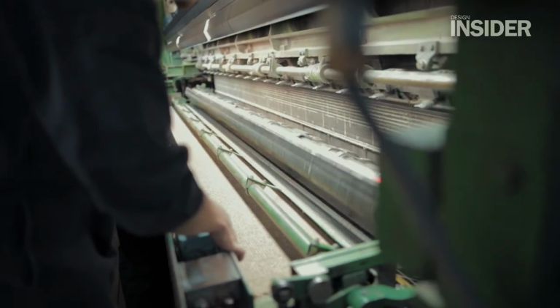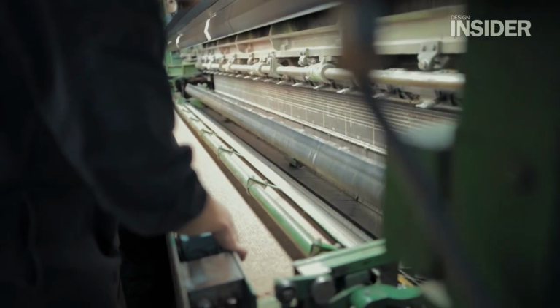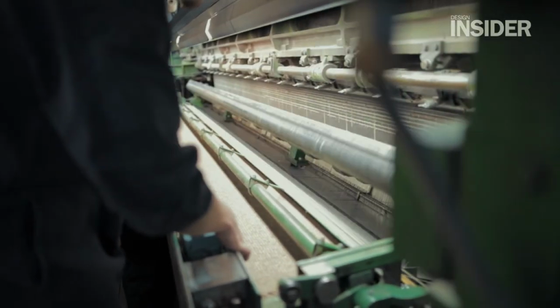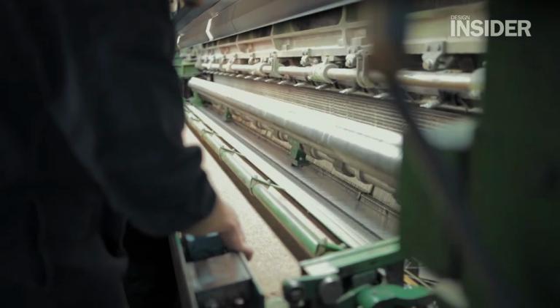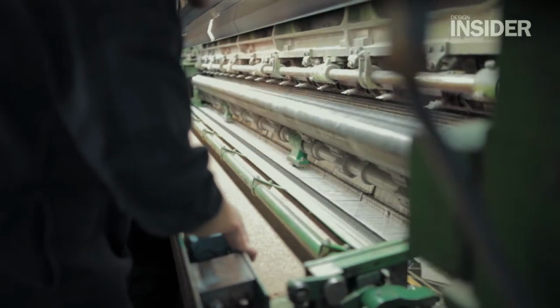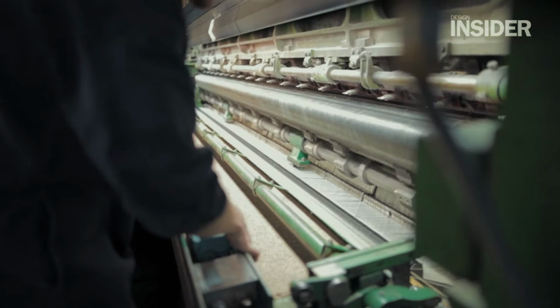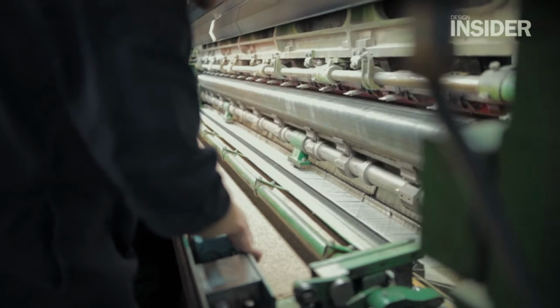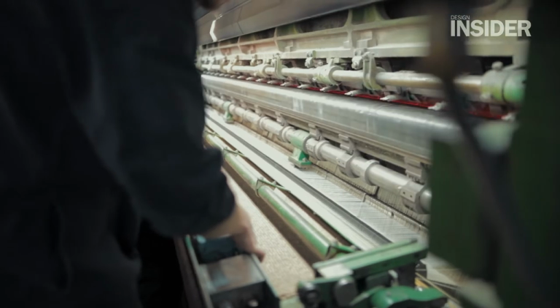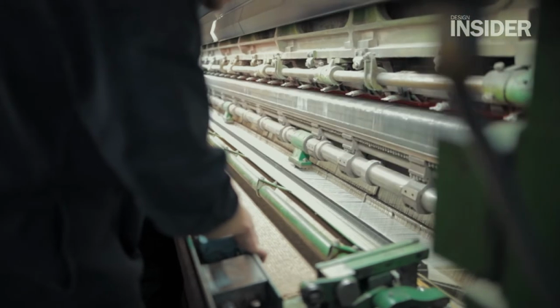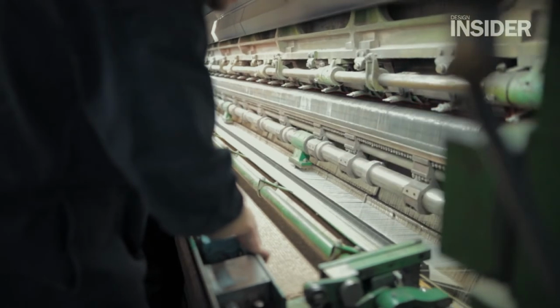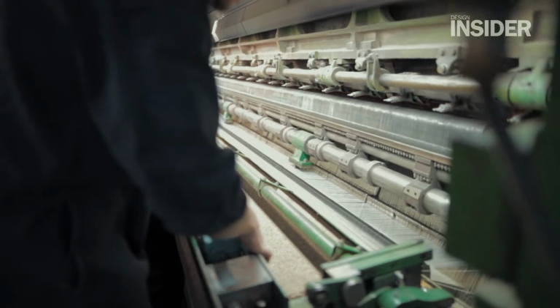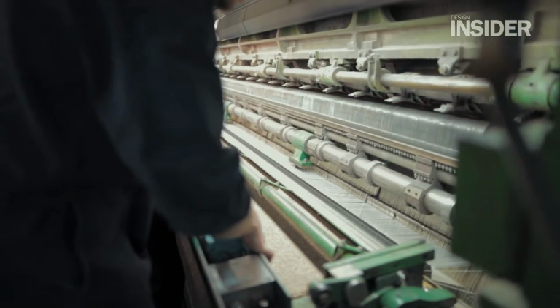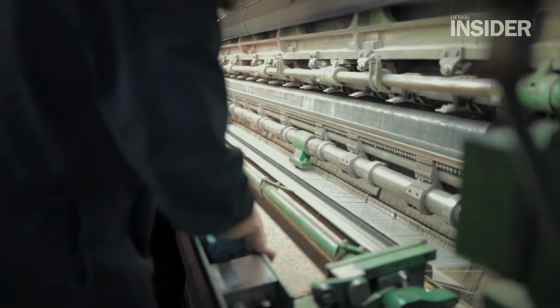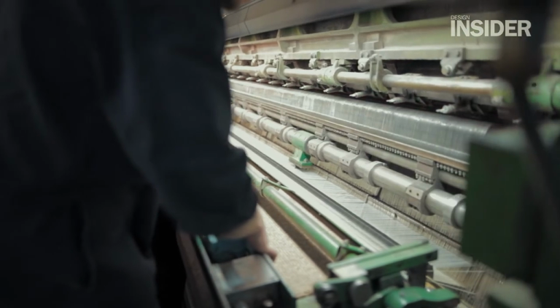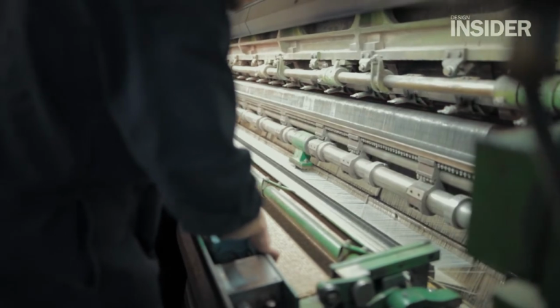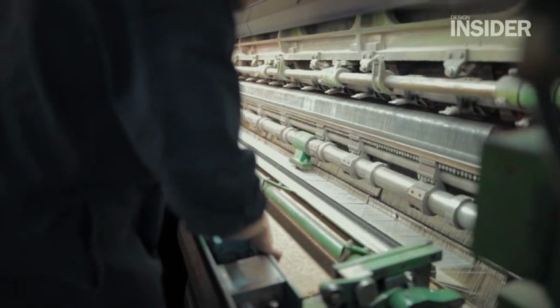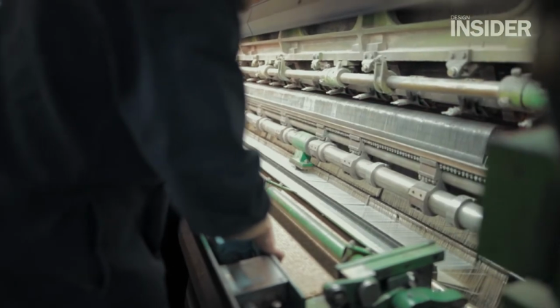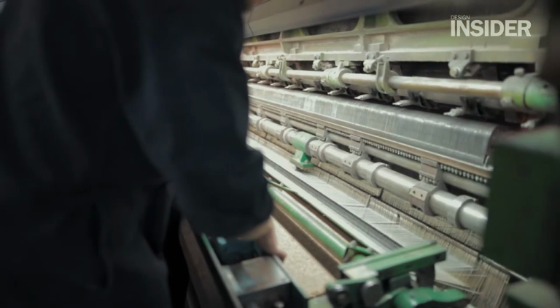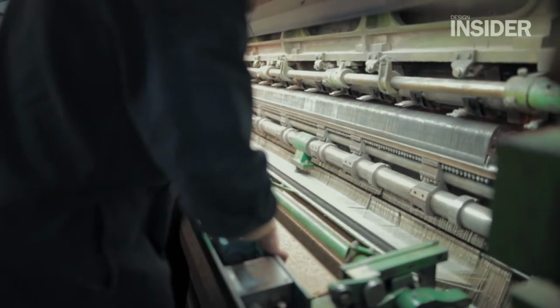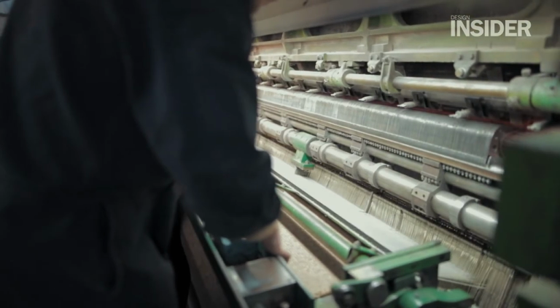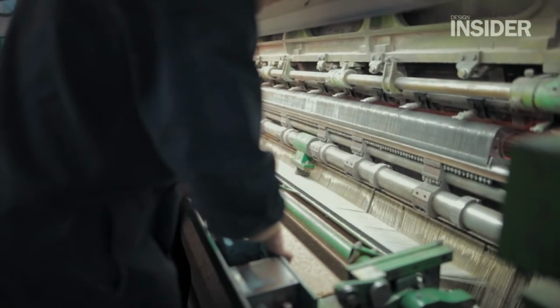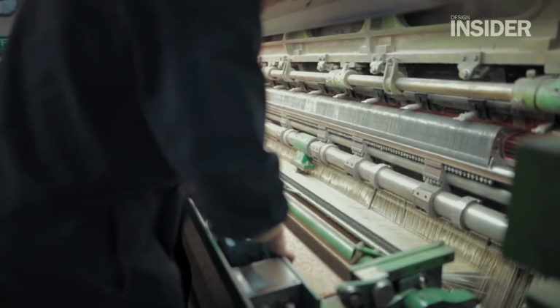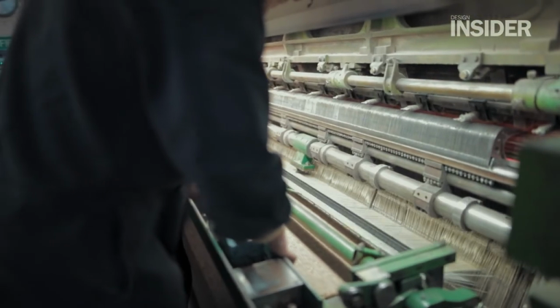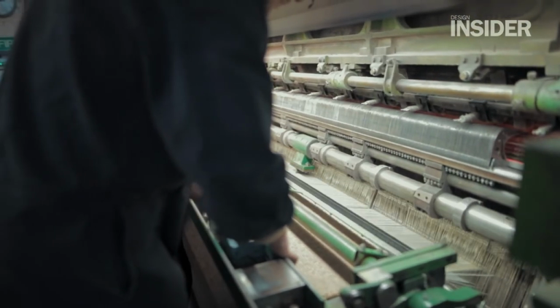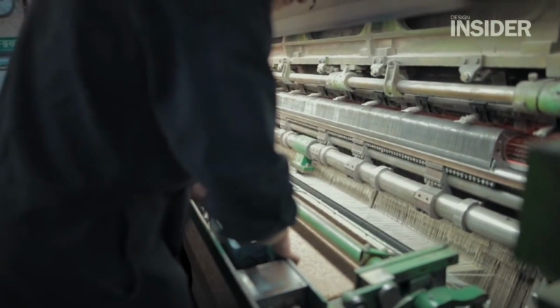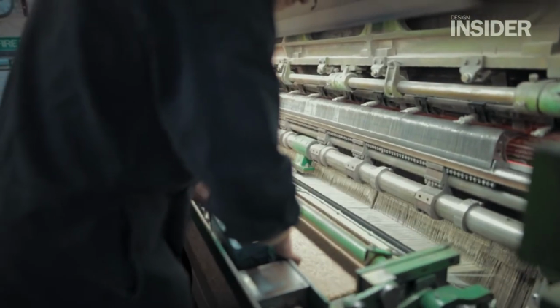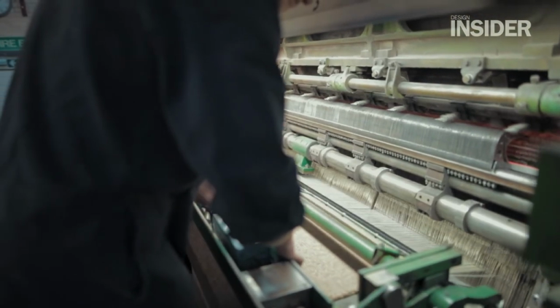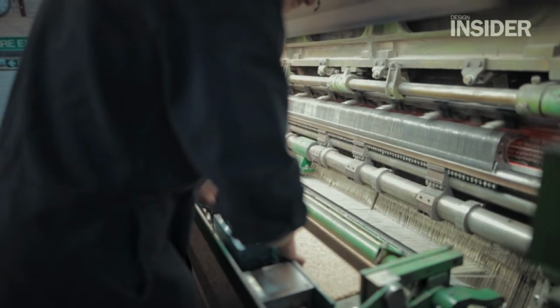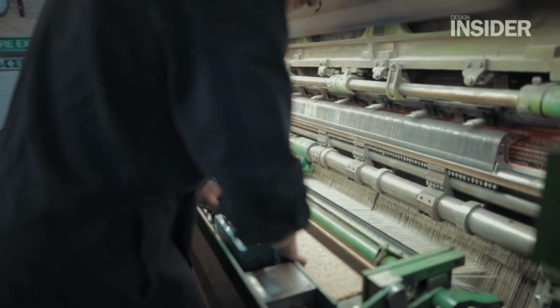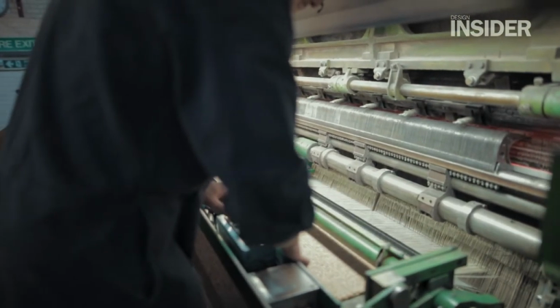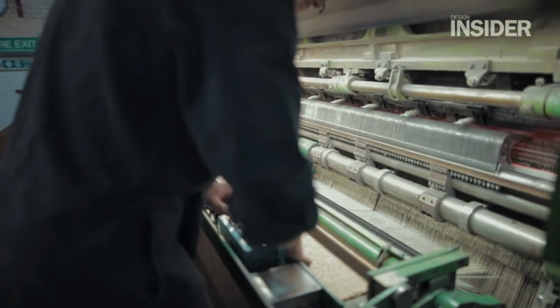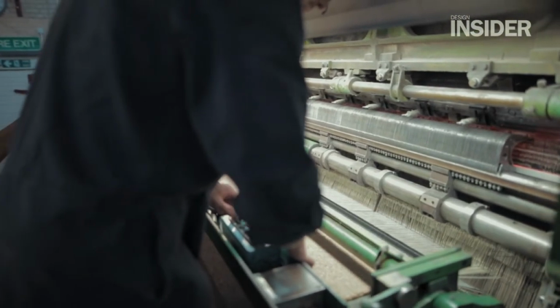A lot of our looms are electronic jacquards, so what that means is the design goes from our system straight to the machine.